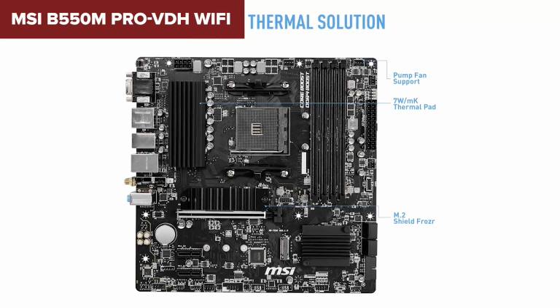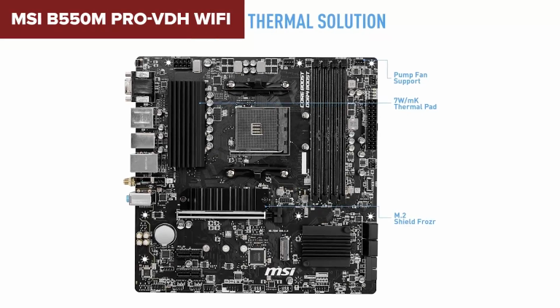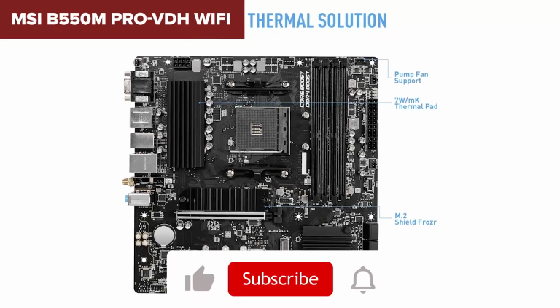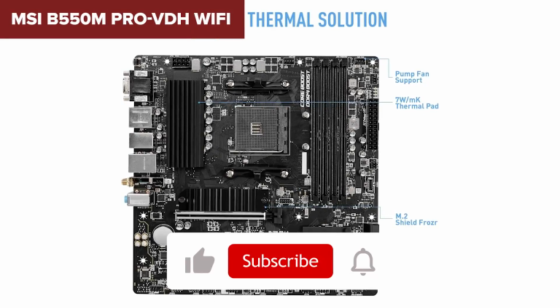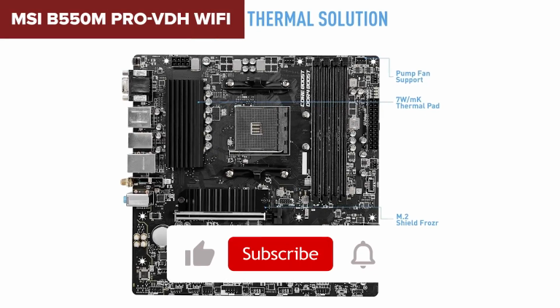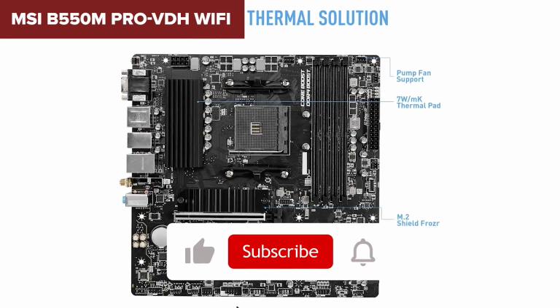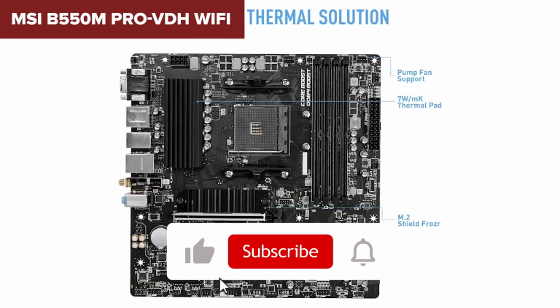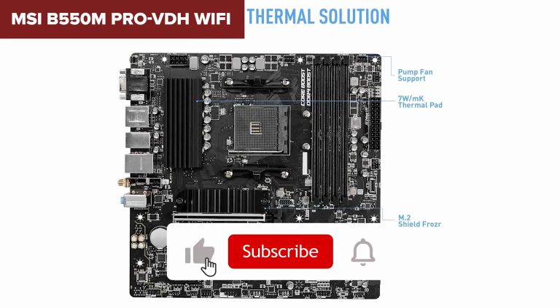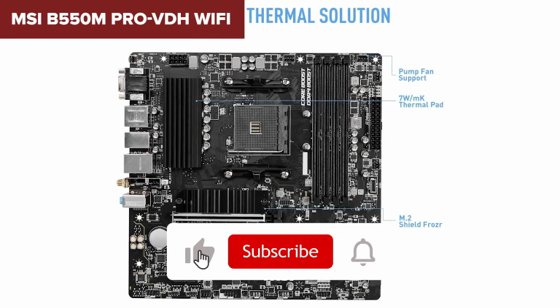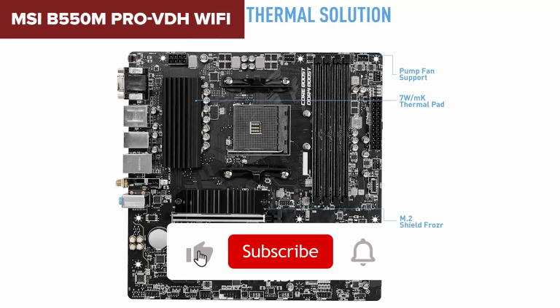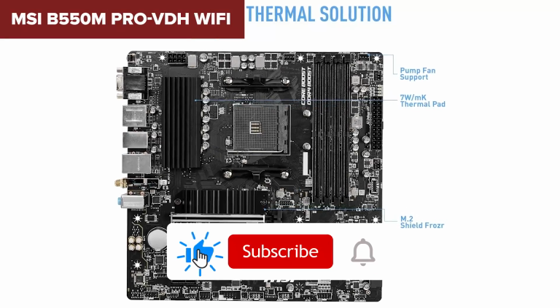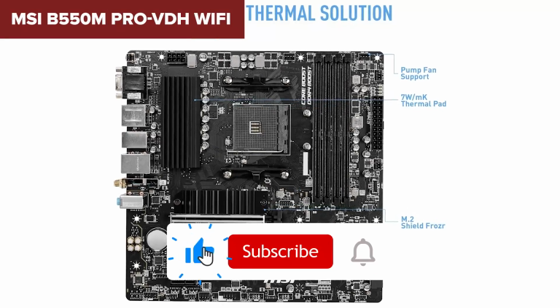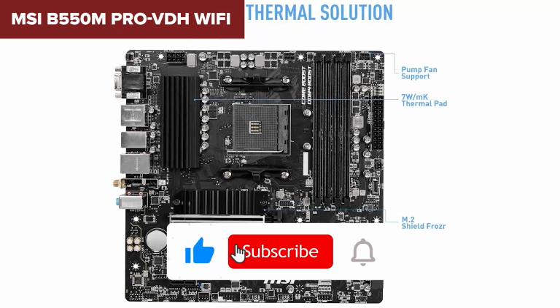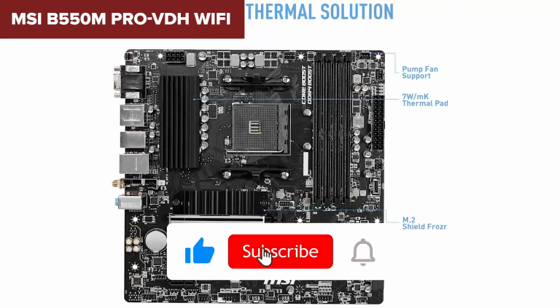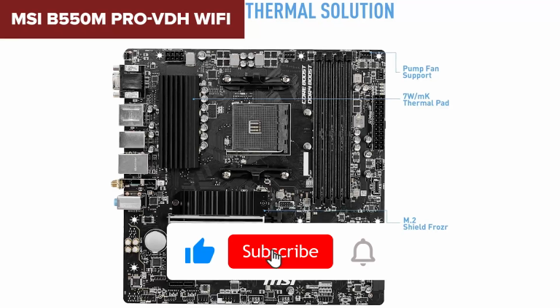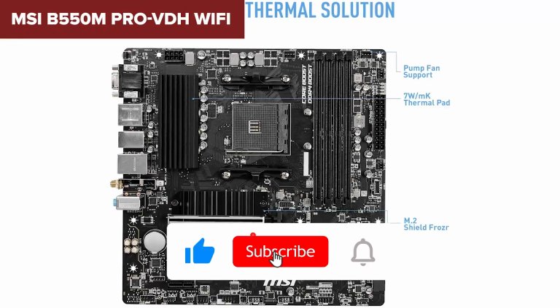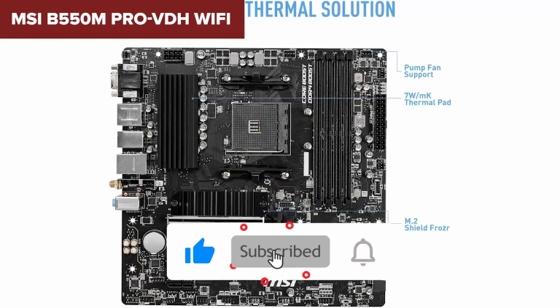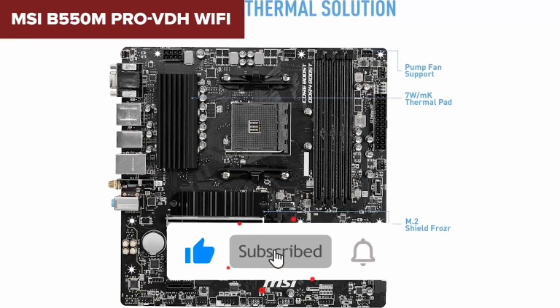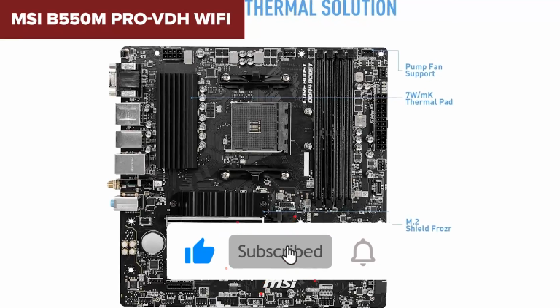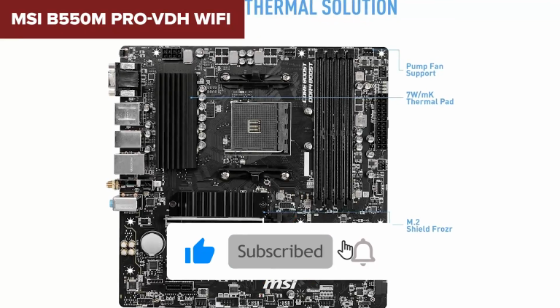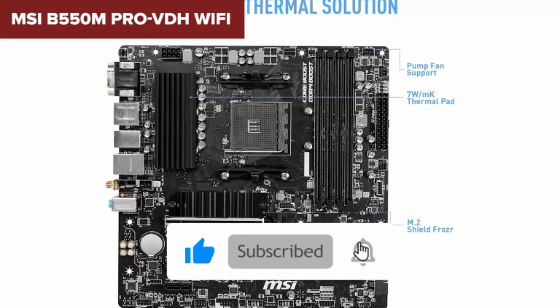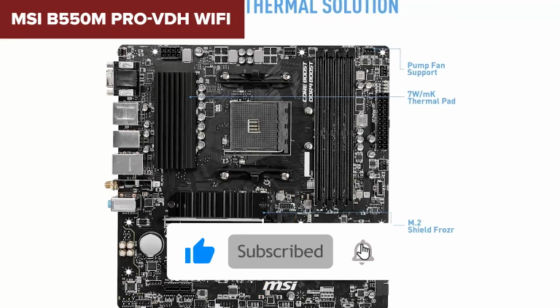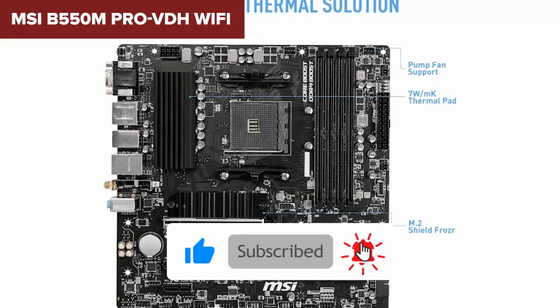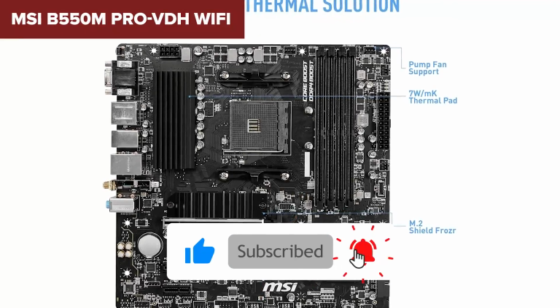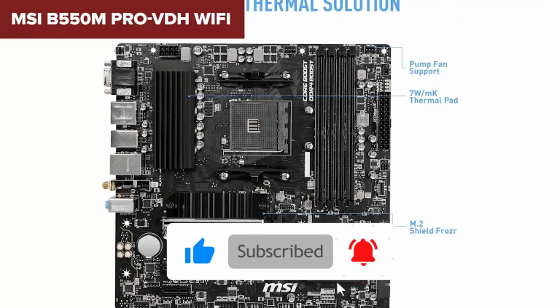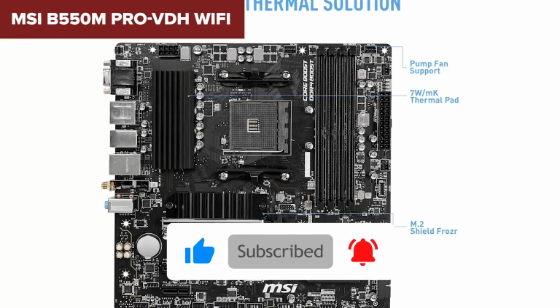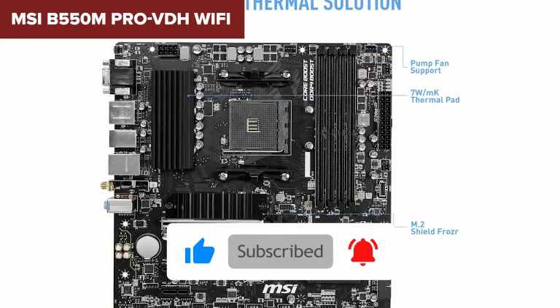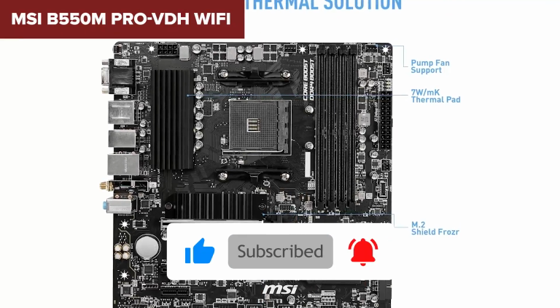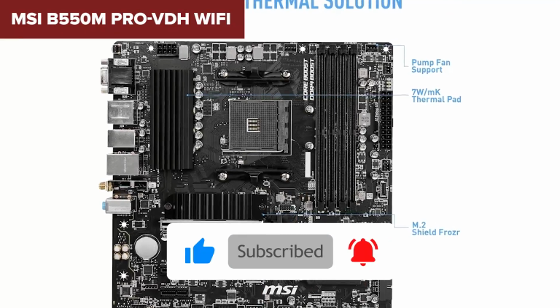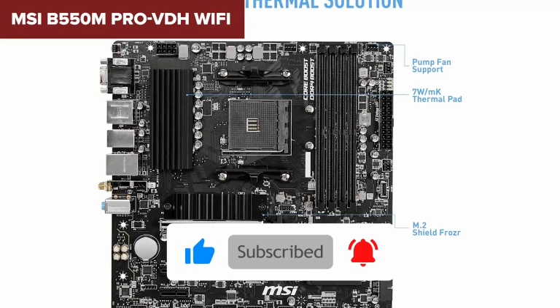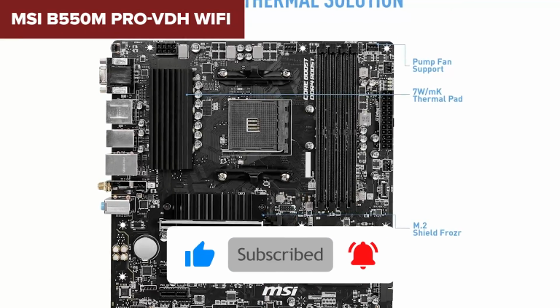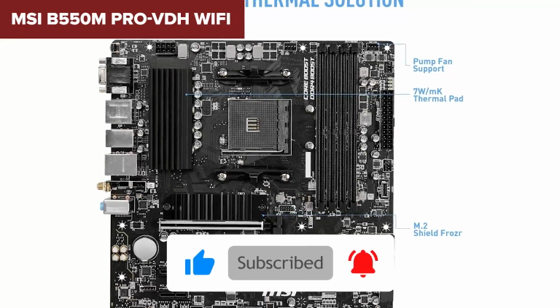If you're liking this breakdown so far, hit that like button and subscribe — we've got more top picks coming up.